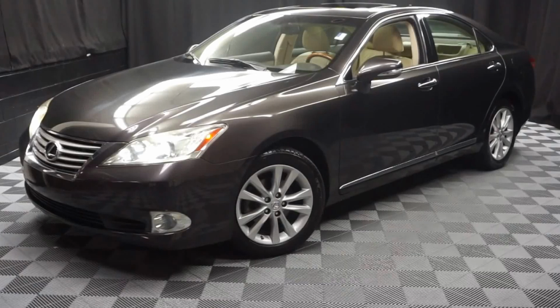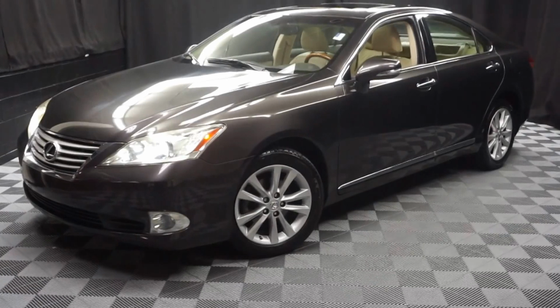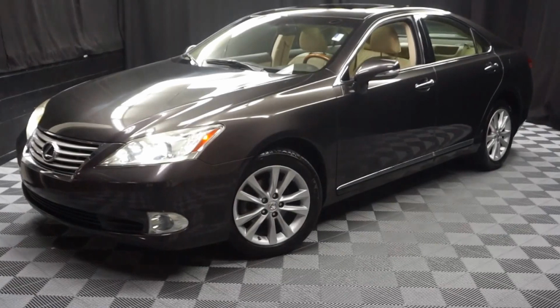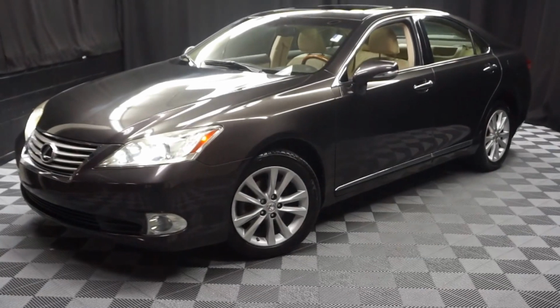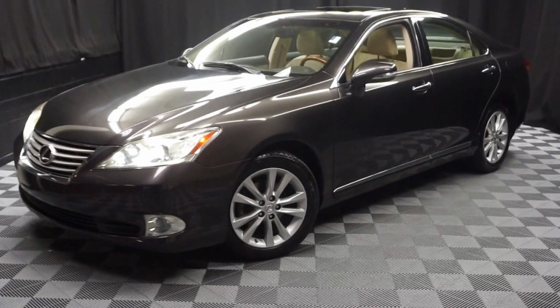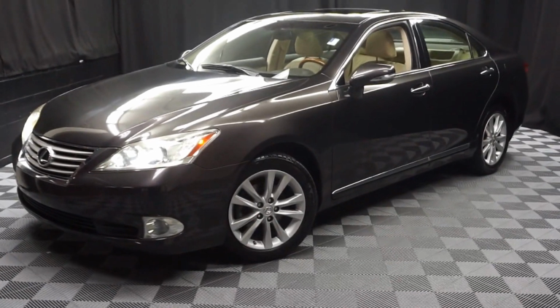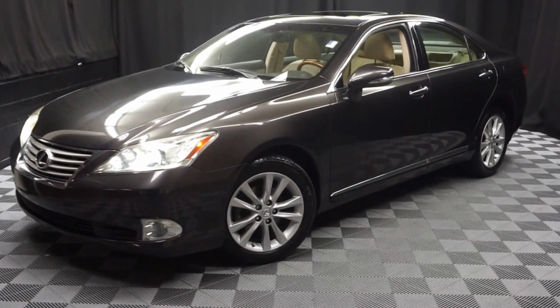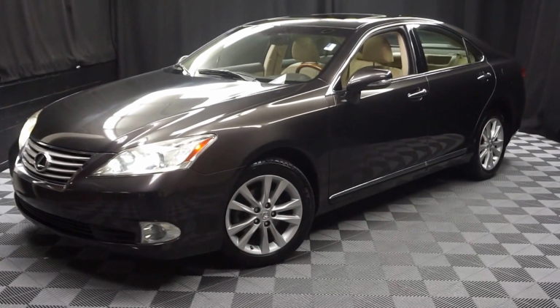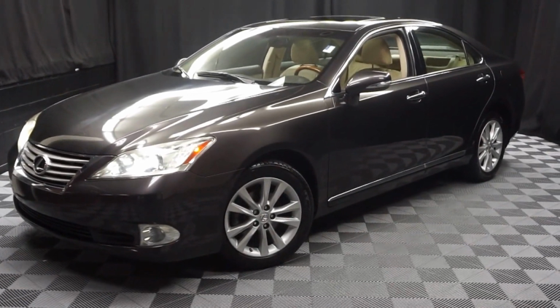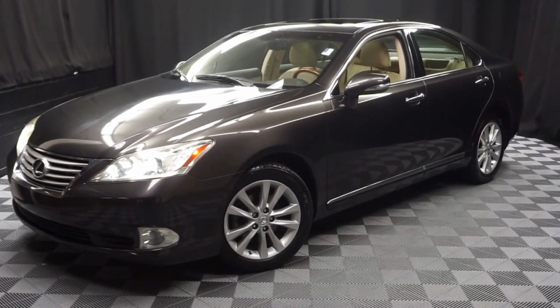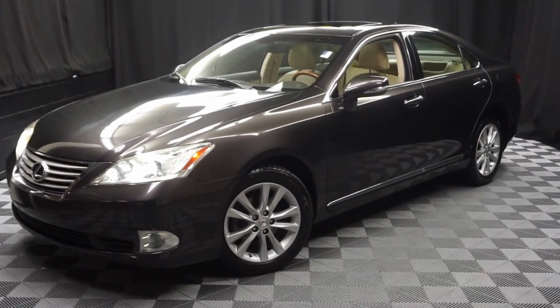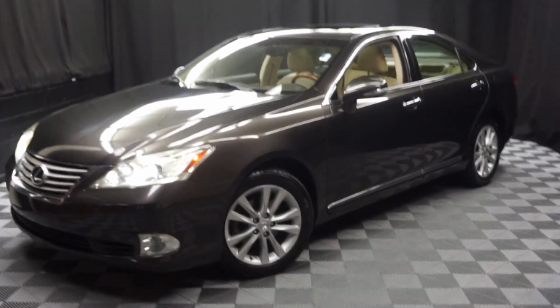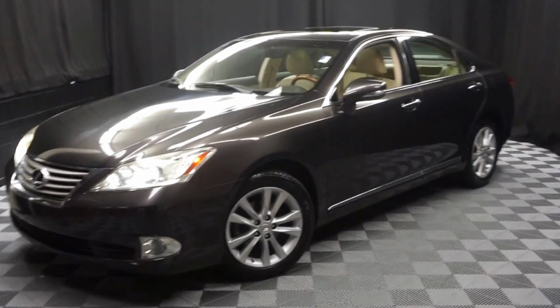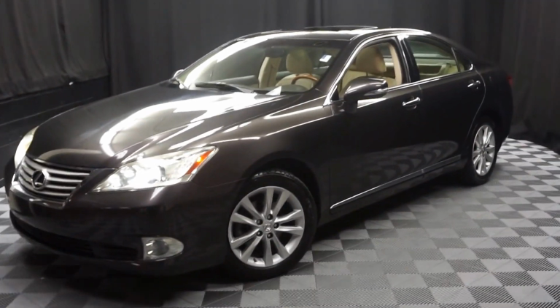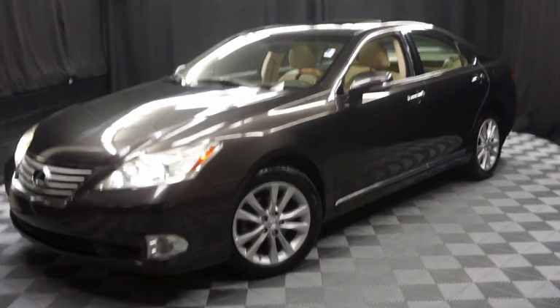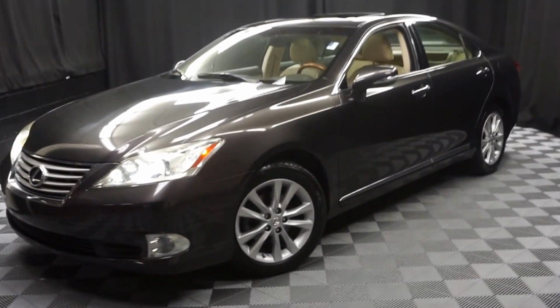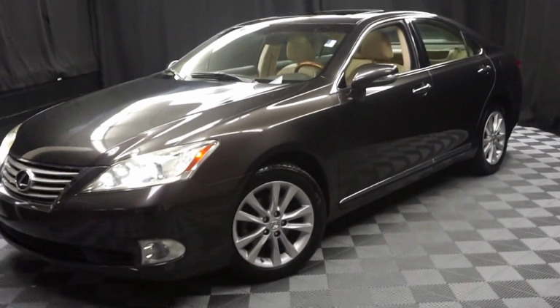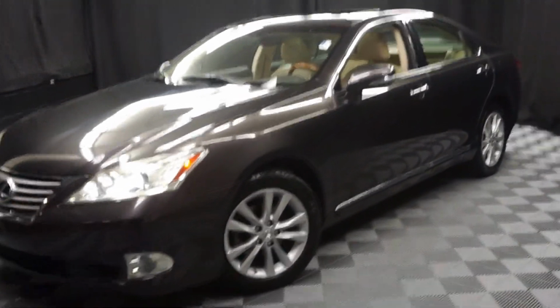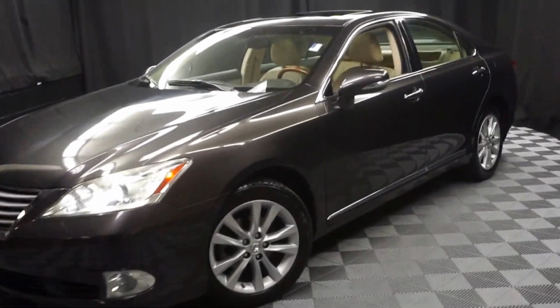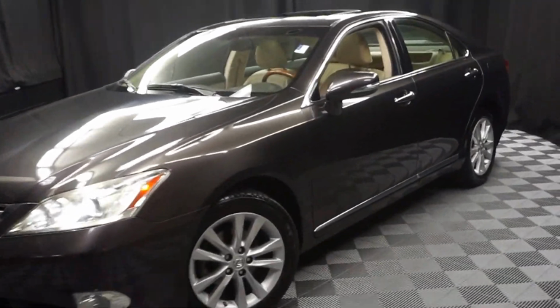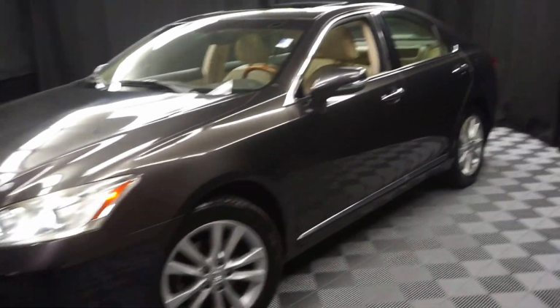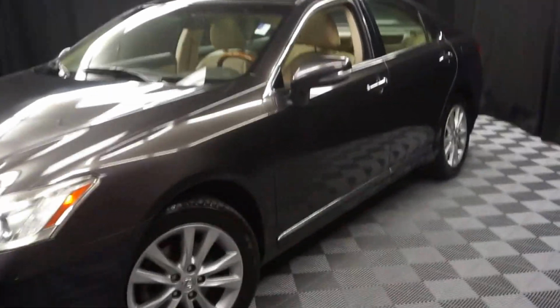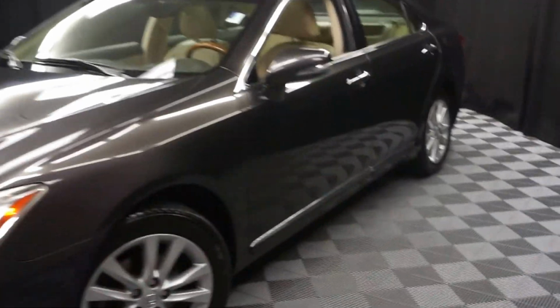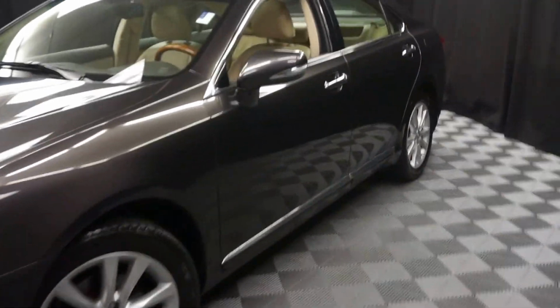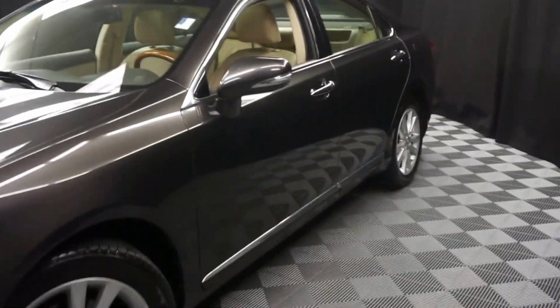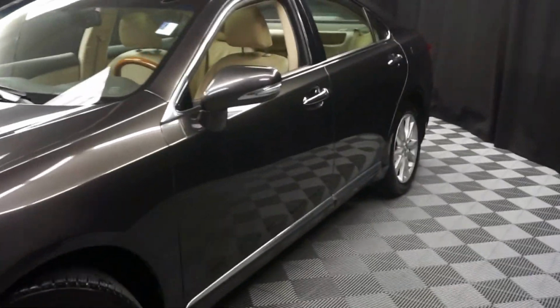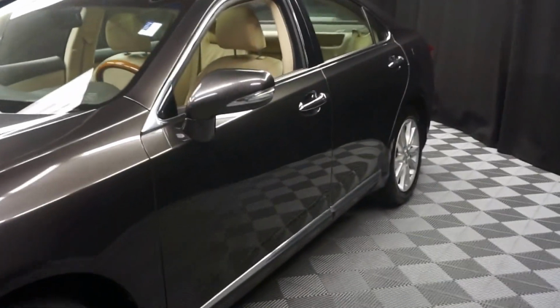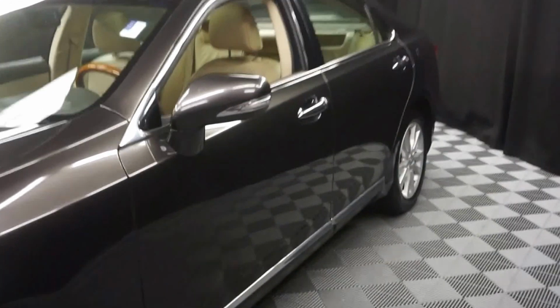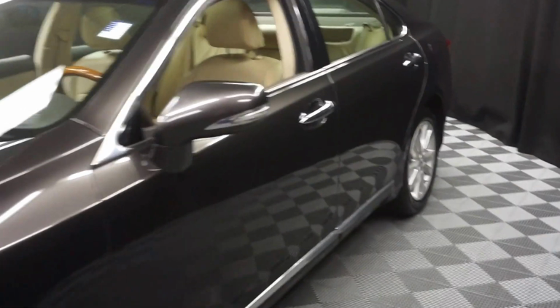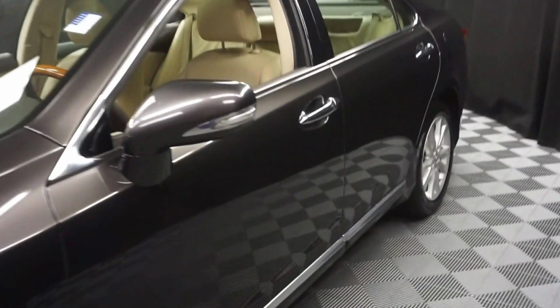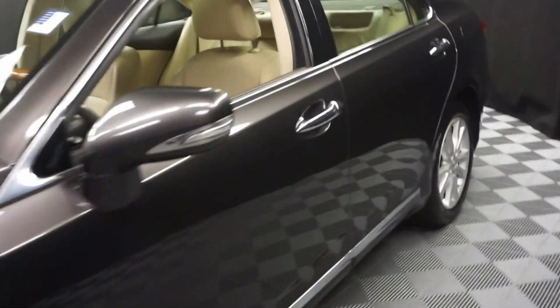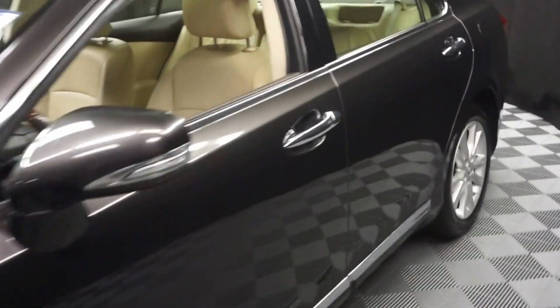Hi car shoppers, welcome back to Lexus of Wilmington. Just traded in this 2010 Lexus ES350.